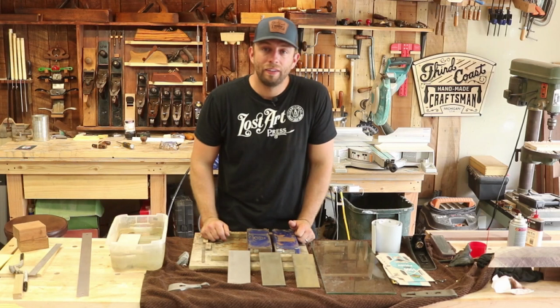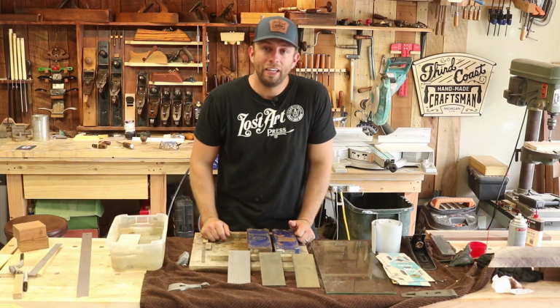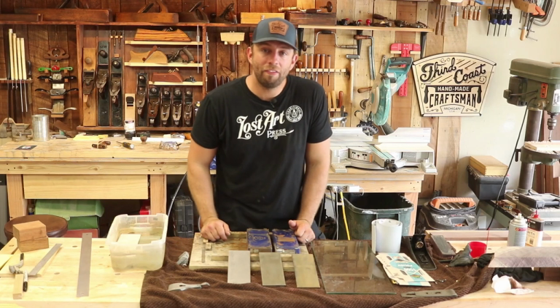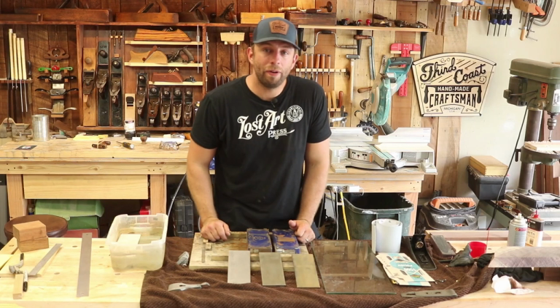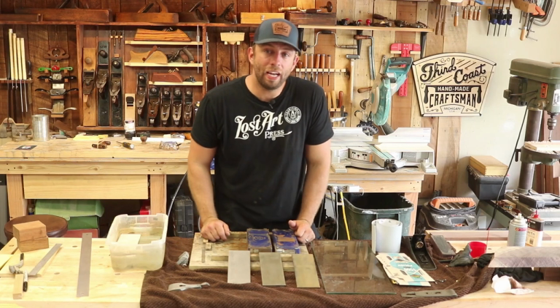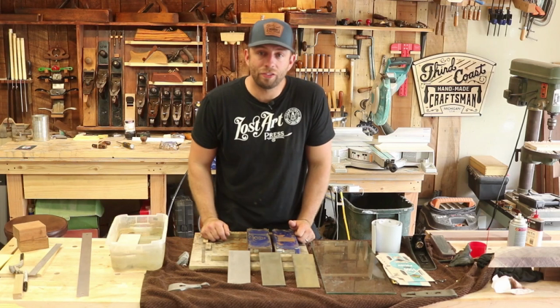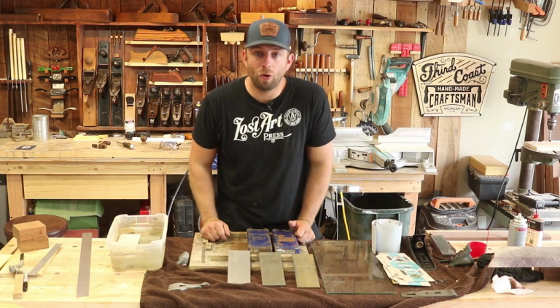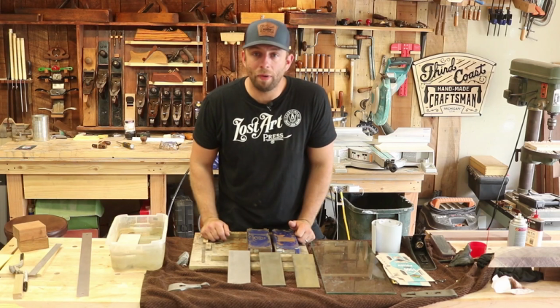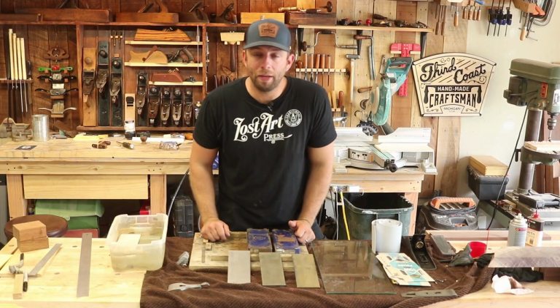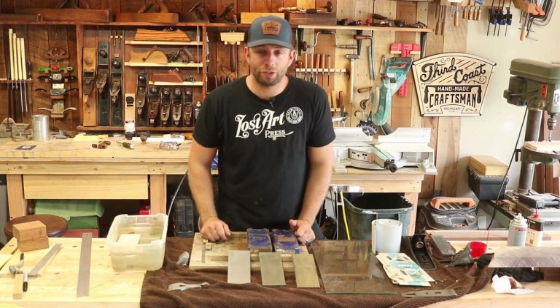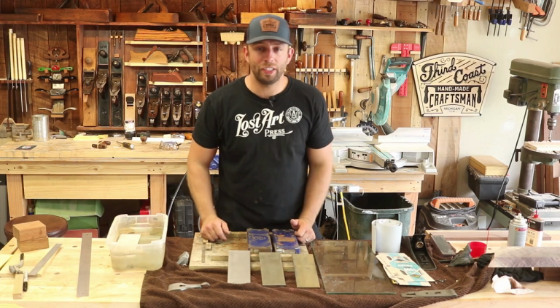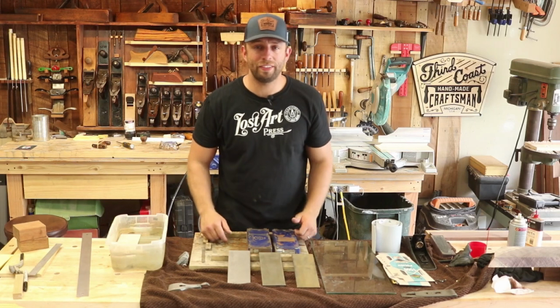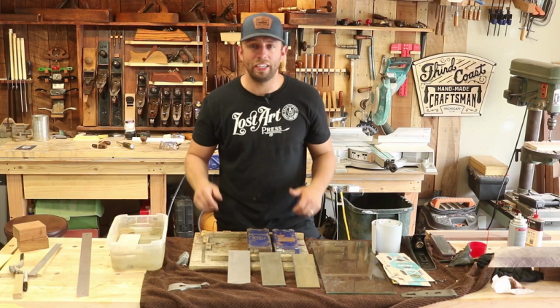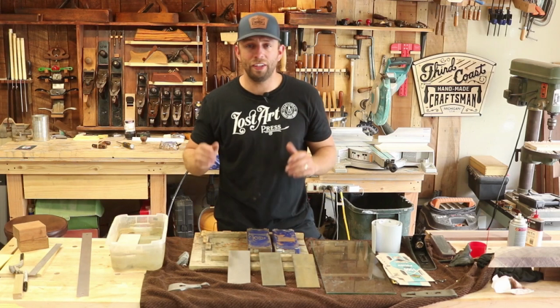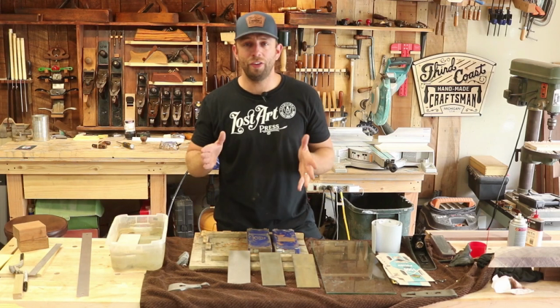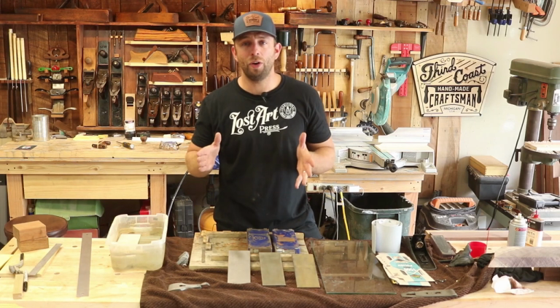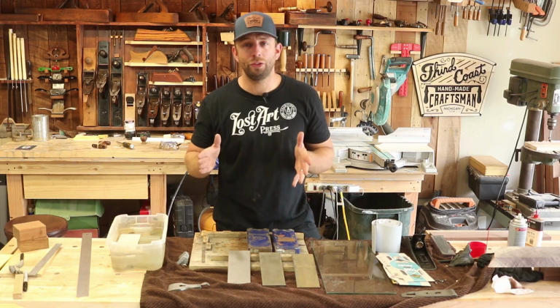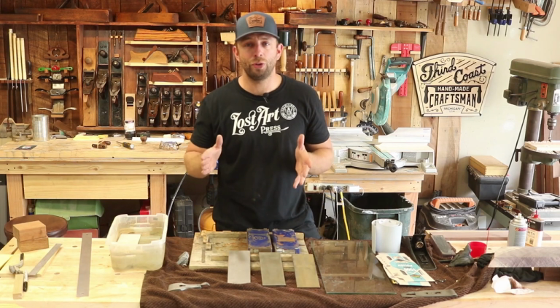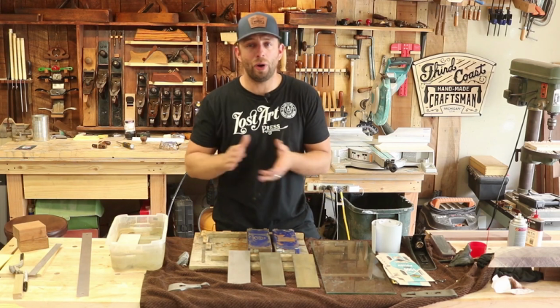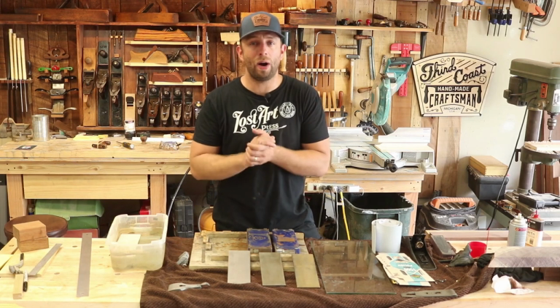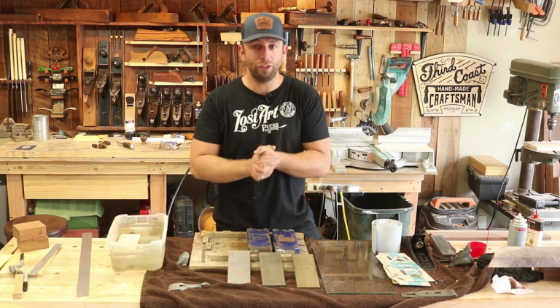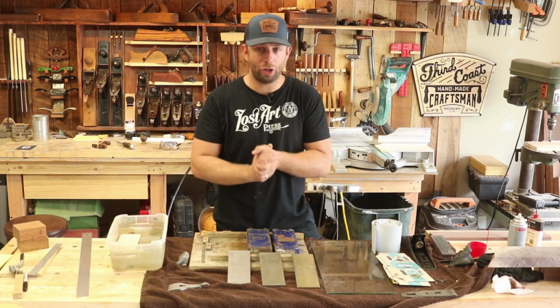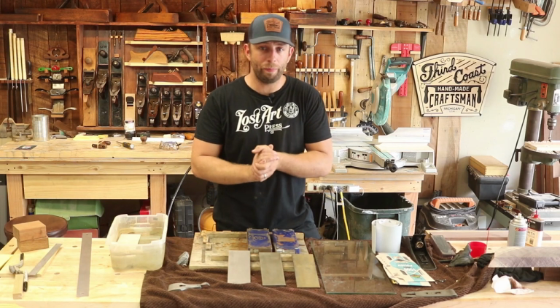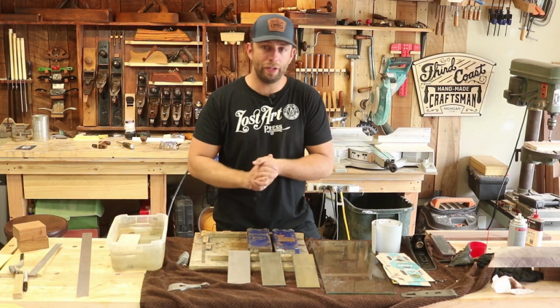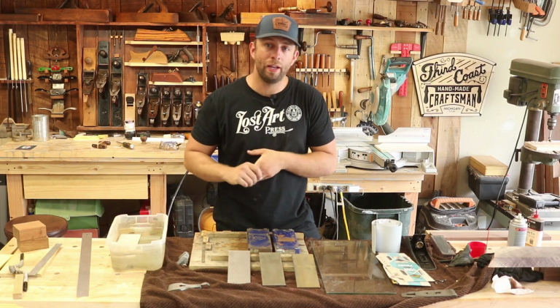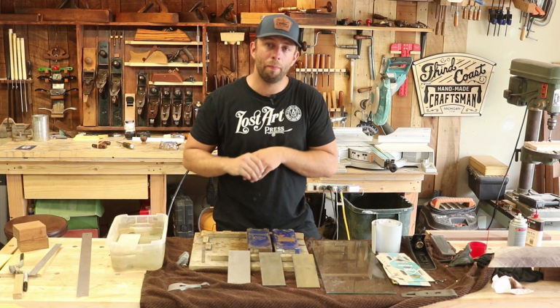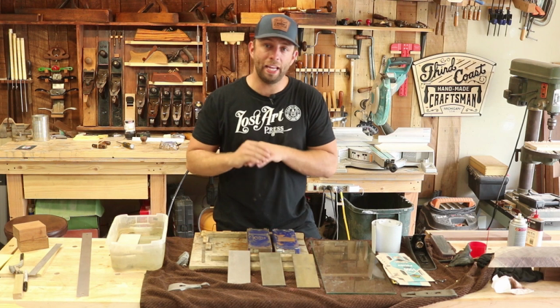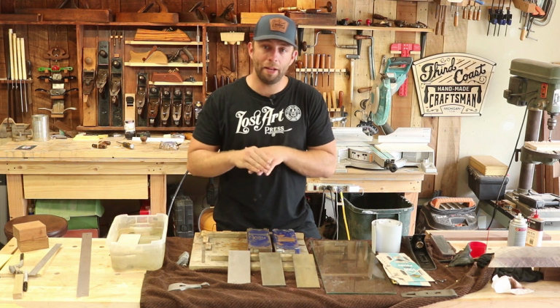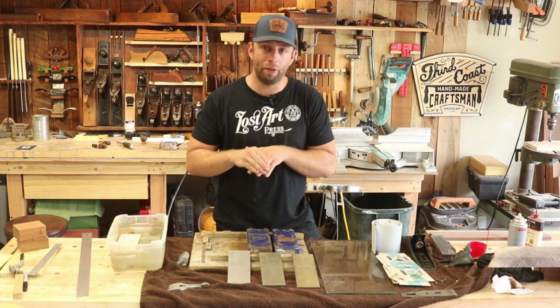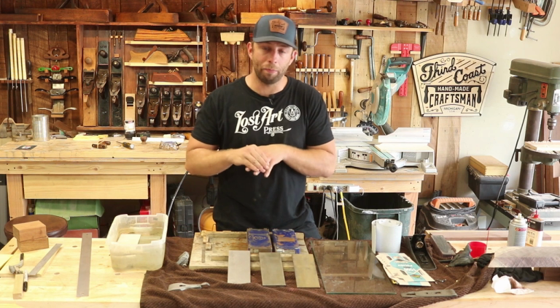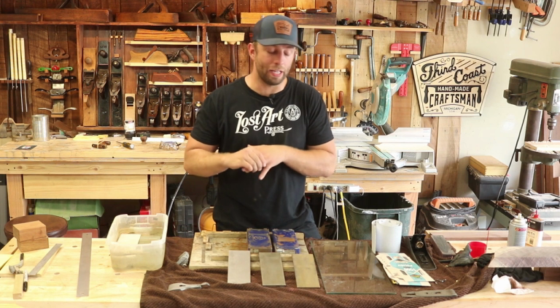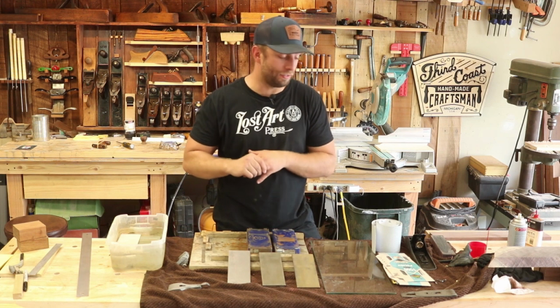Hey everybody, how's it going? My name is Chris, and in this video I'm going to show you how I sharpen my hand plane blades.